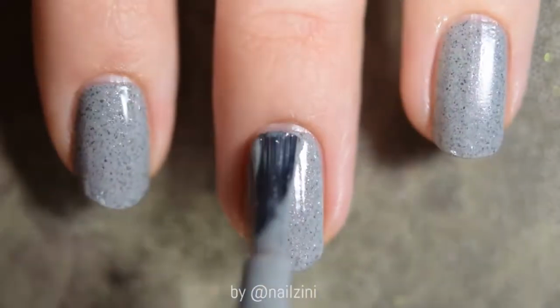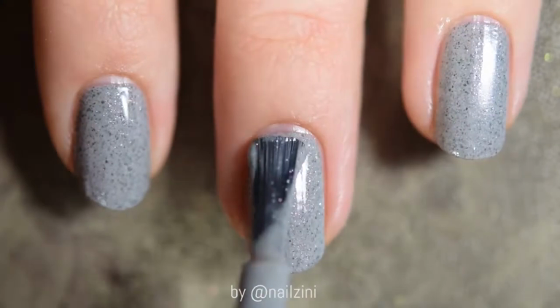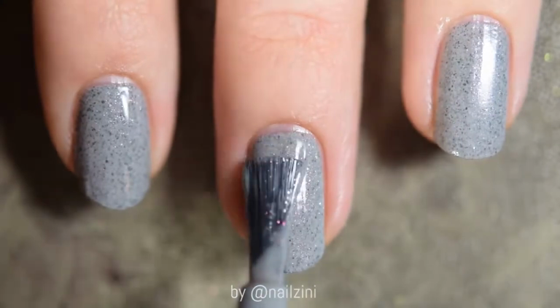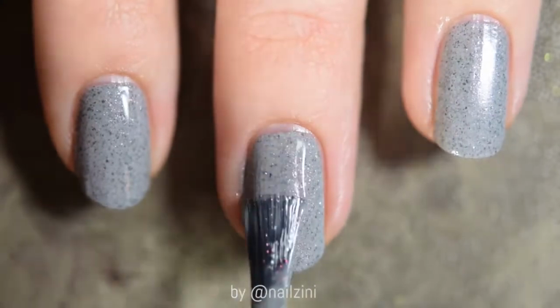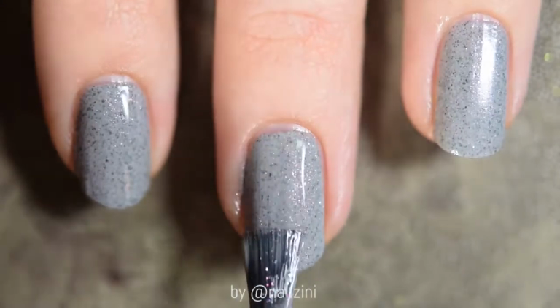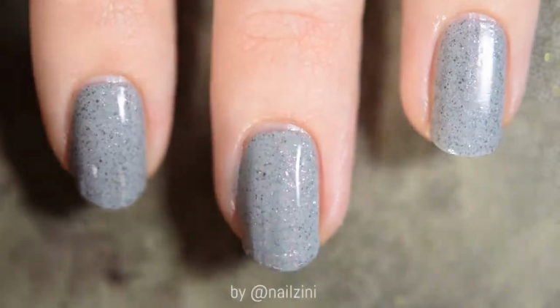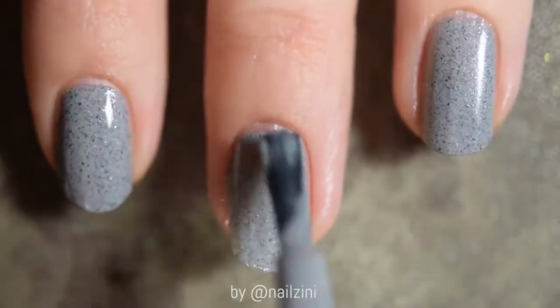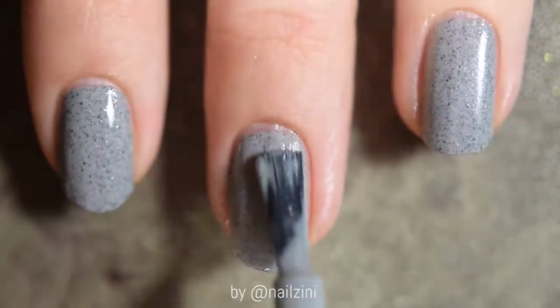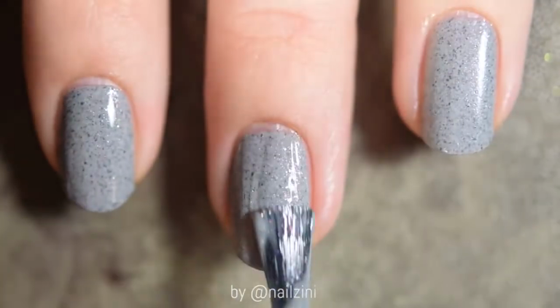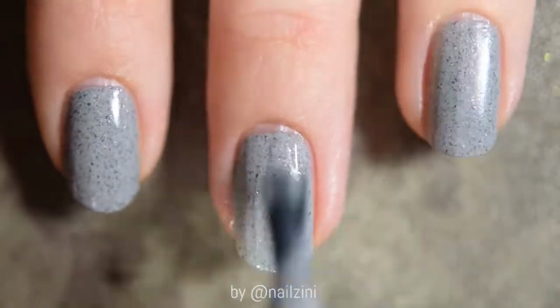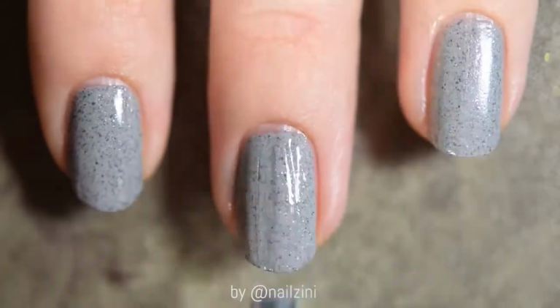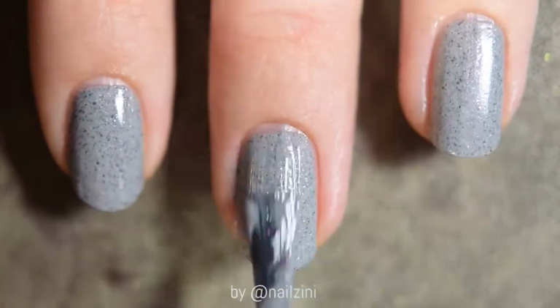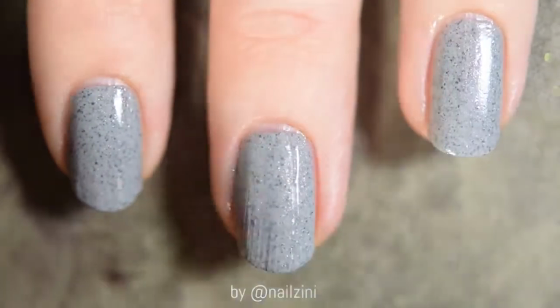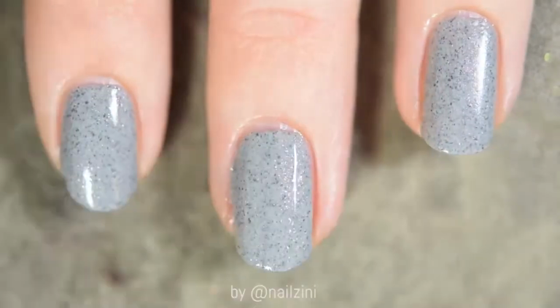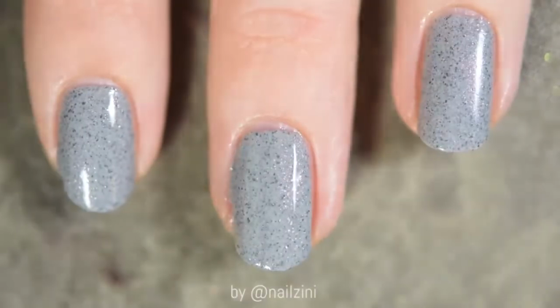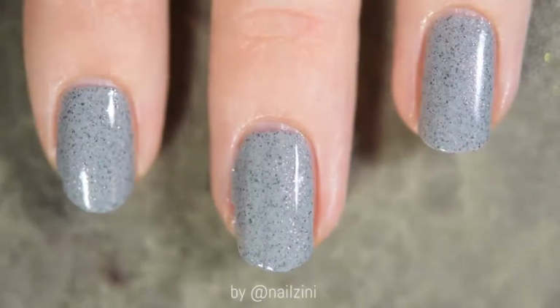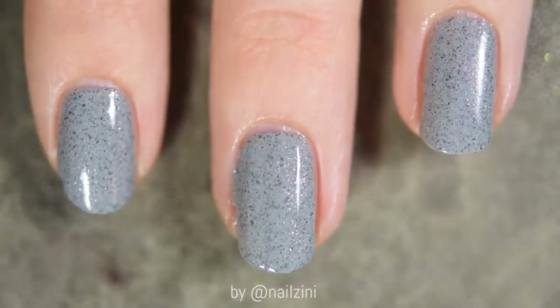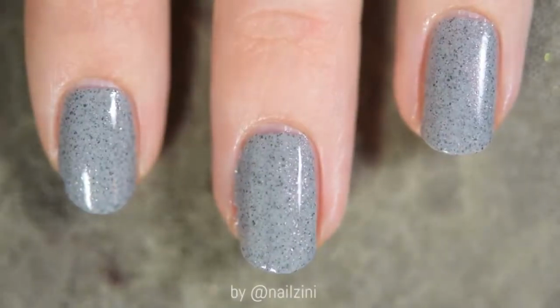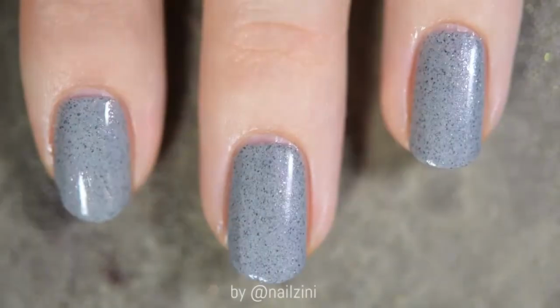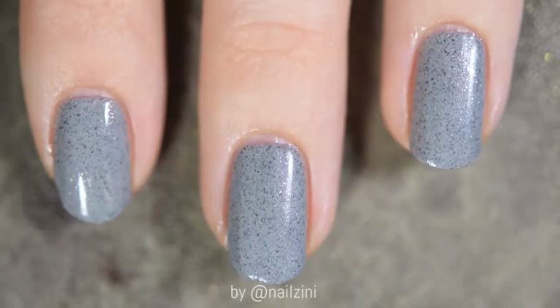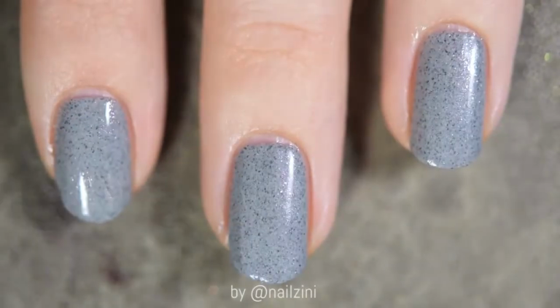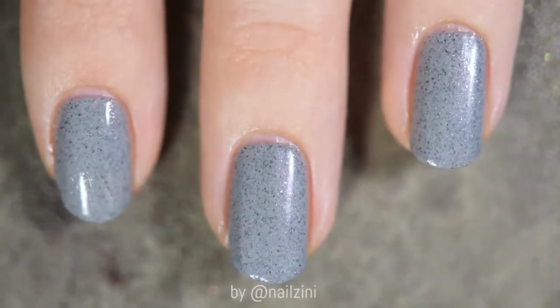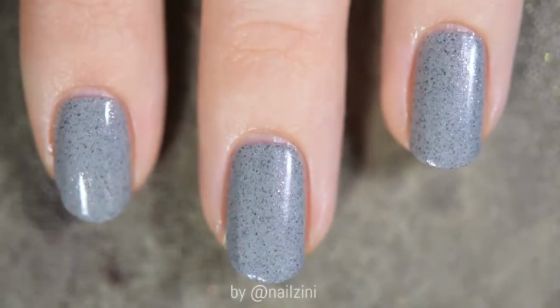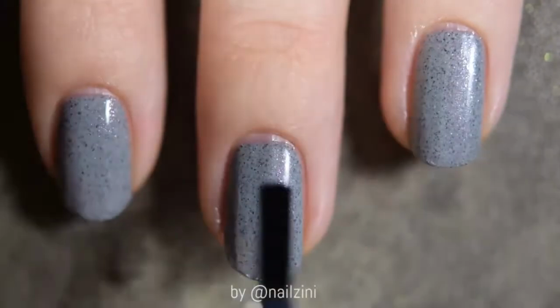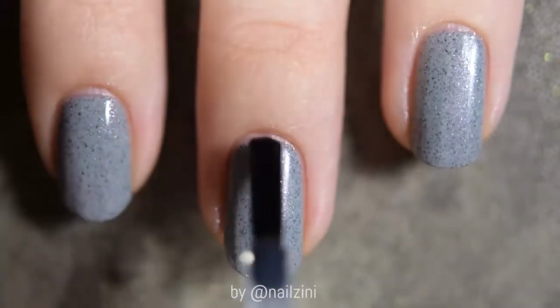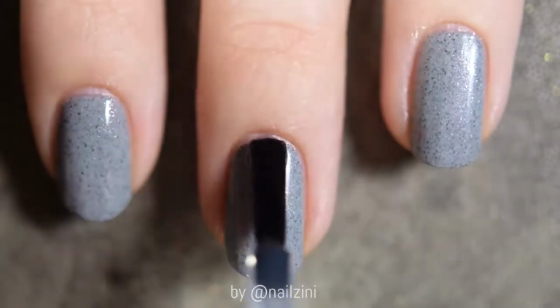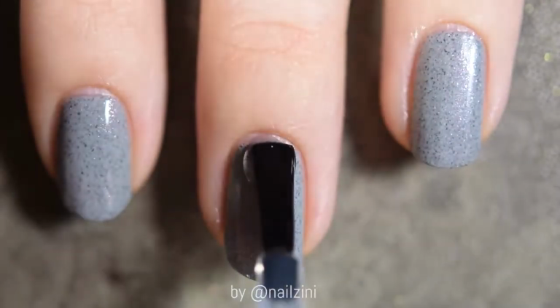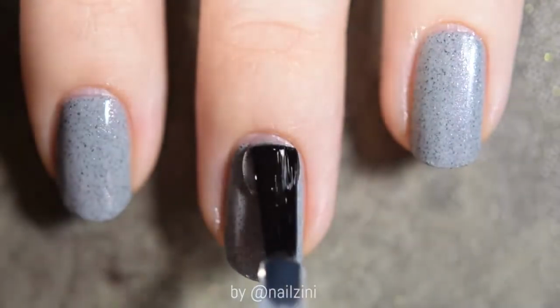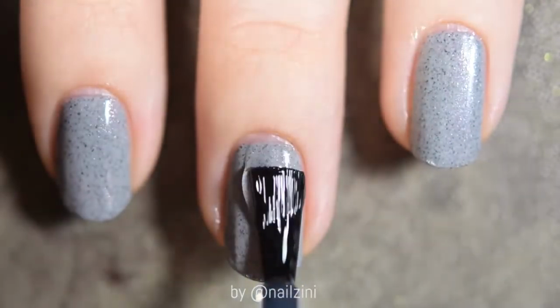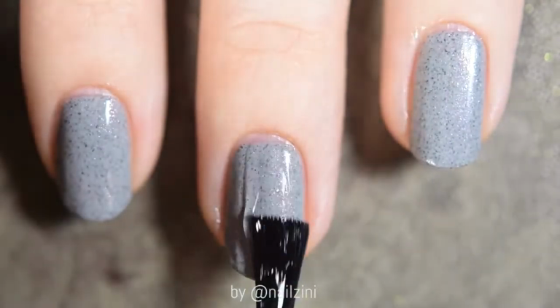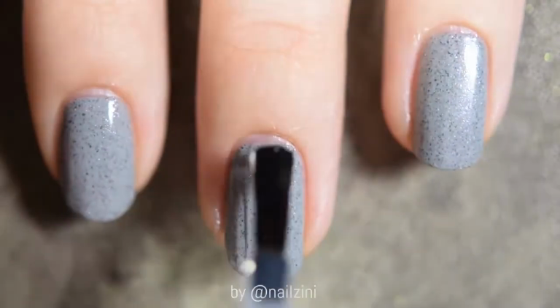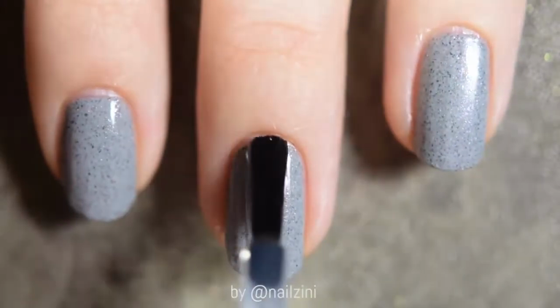Let this dry for around 5 minutes and then apply a fast drying top coat to protect the base.